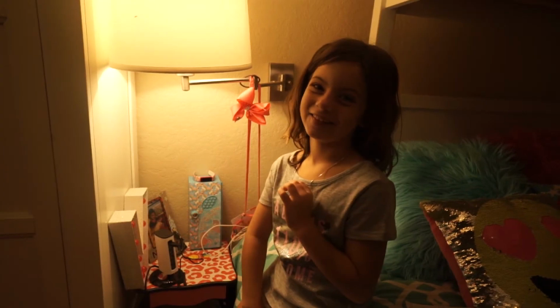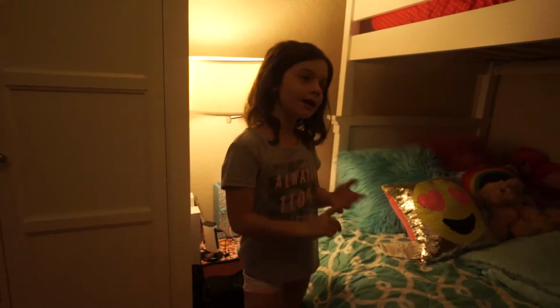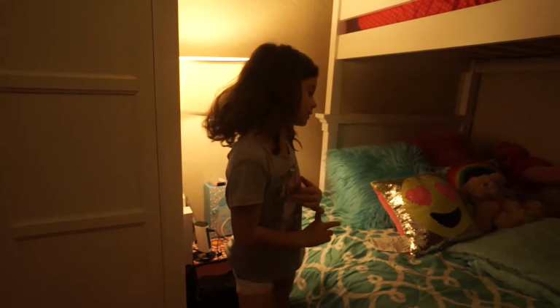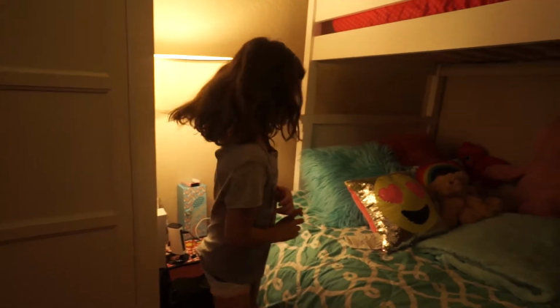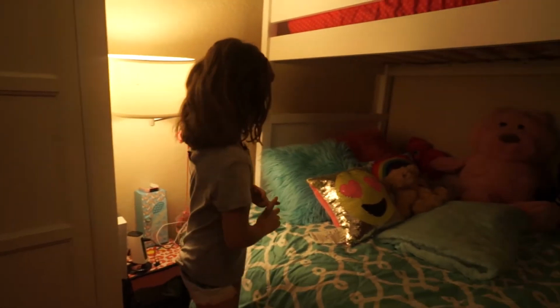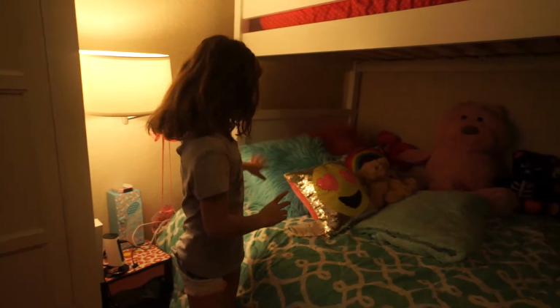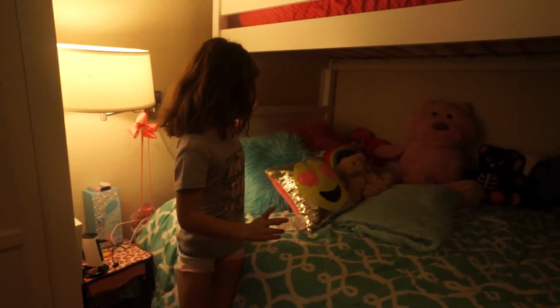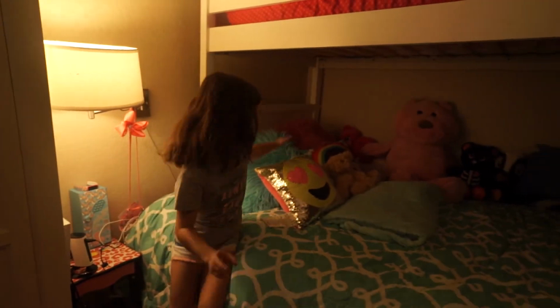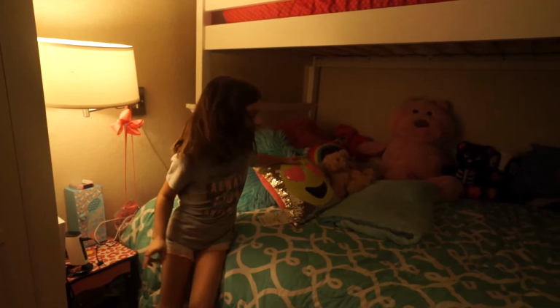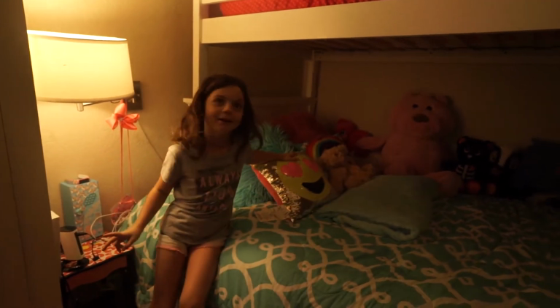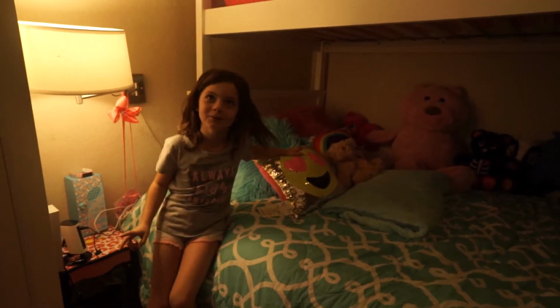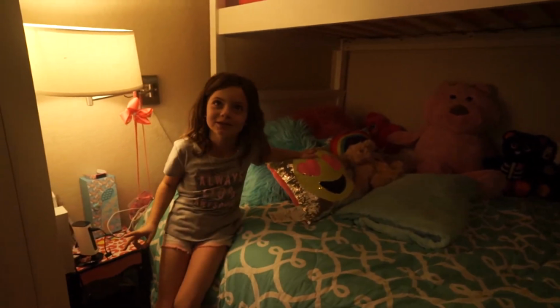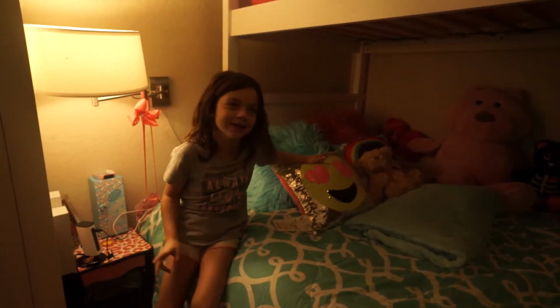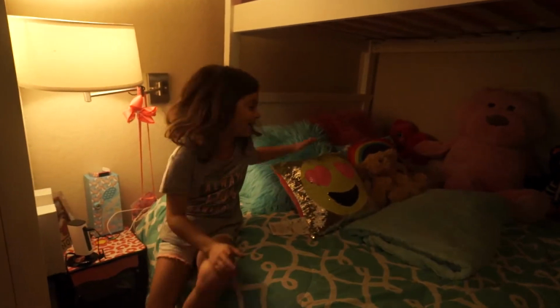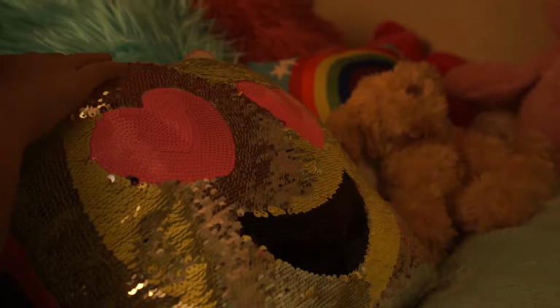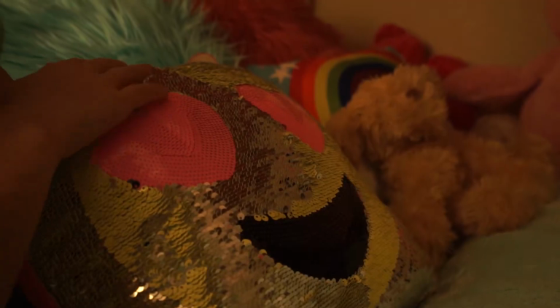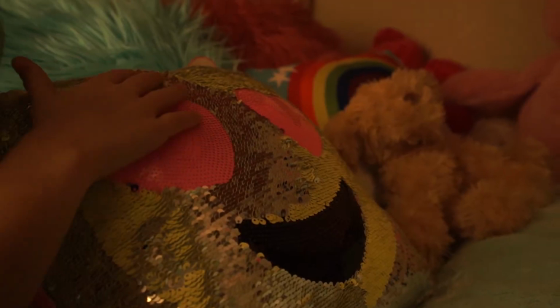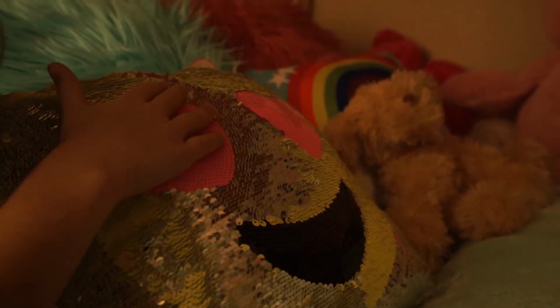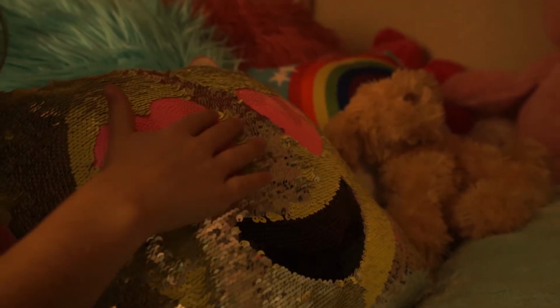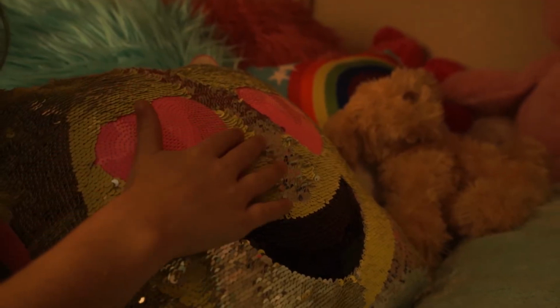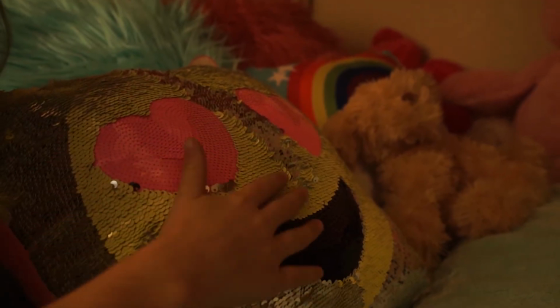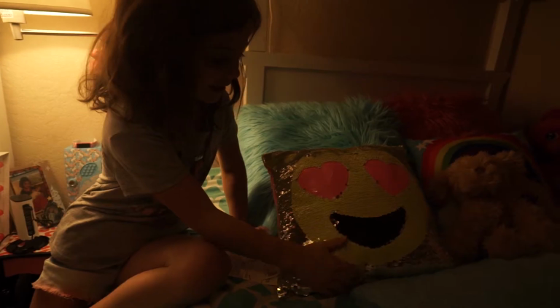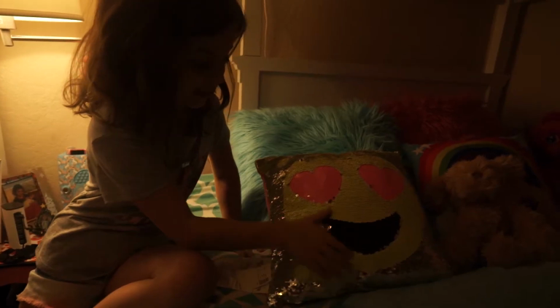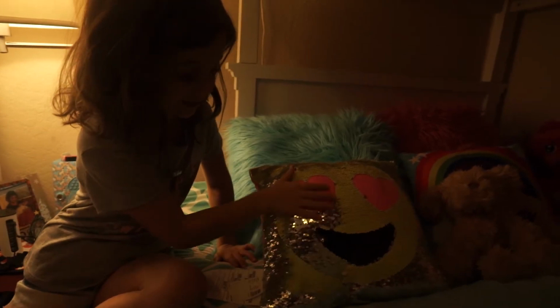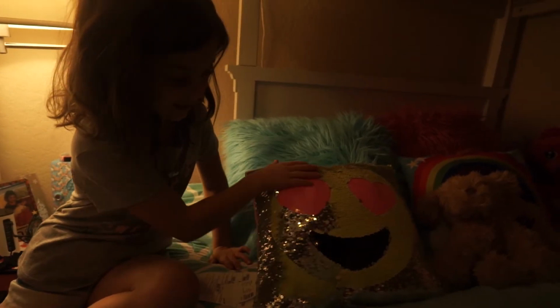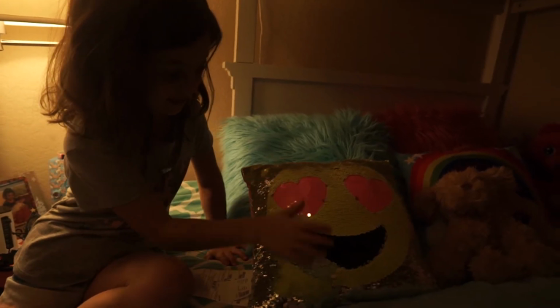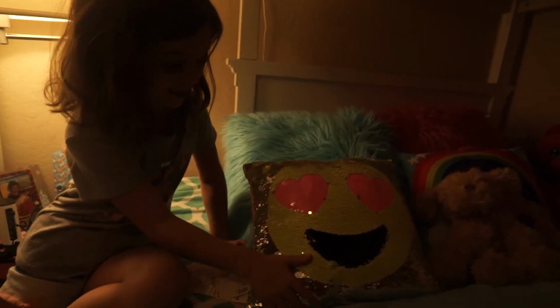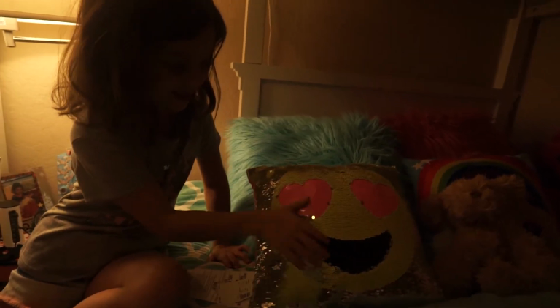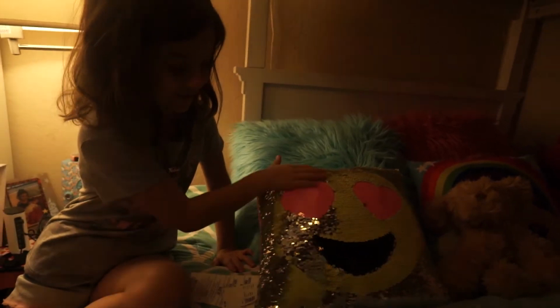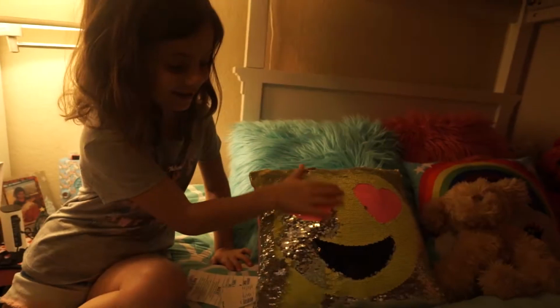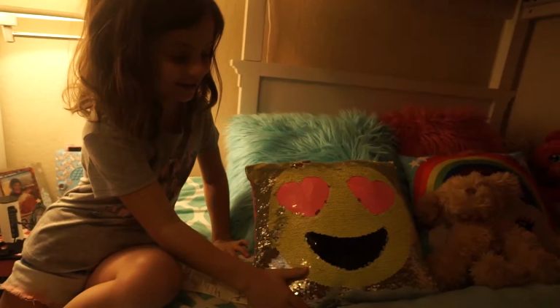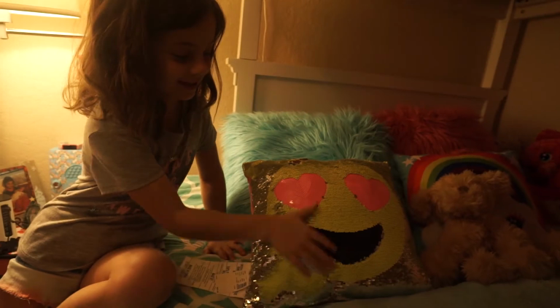So the next thing is my emoji pillow. I got this for Christmas. I love these things.